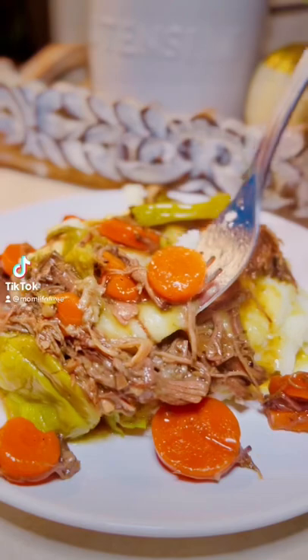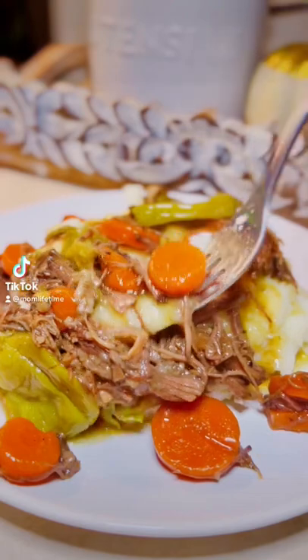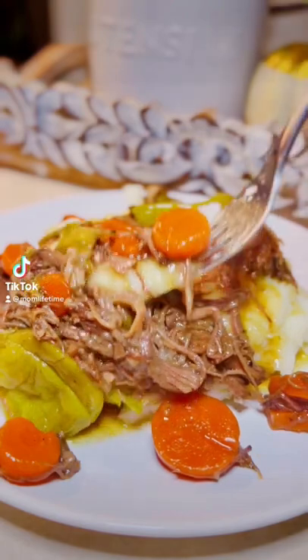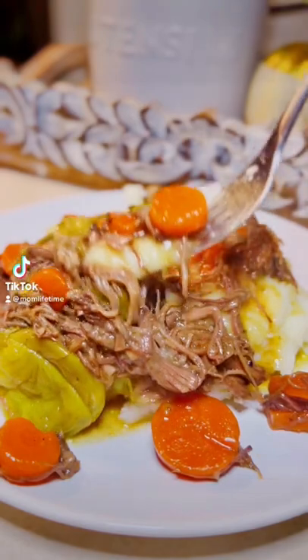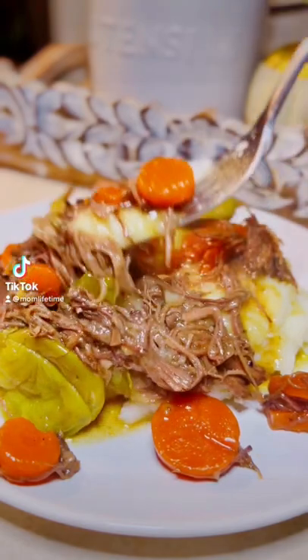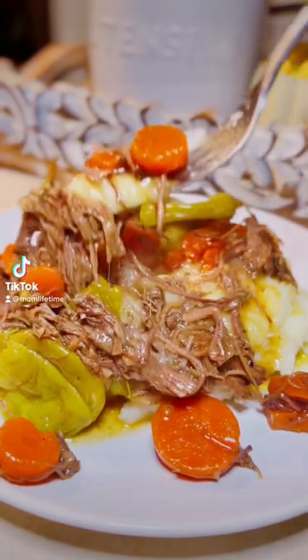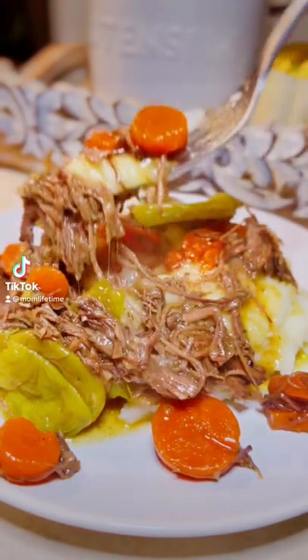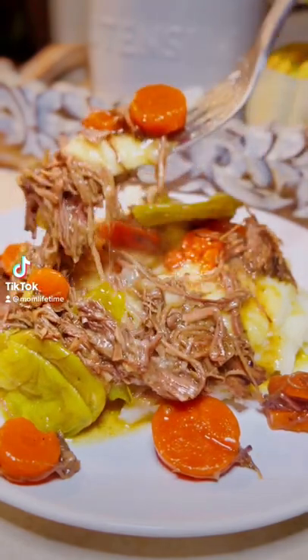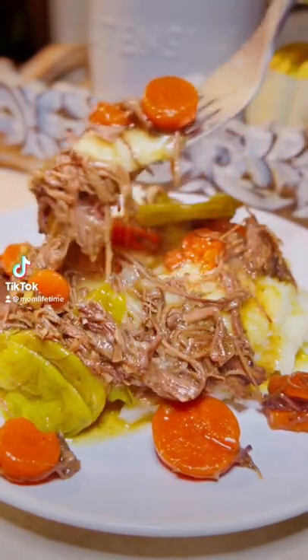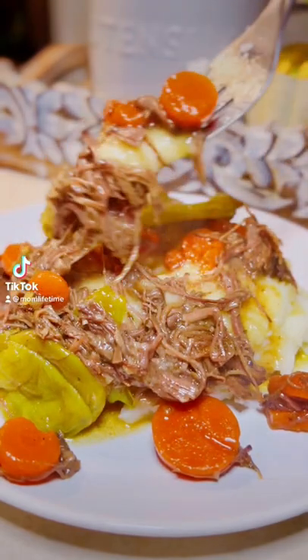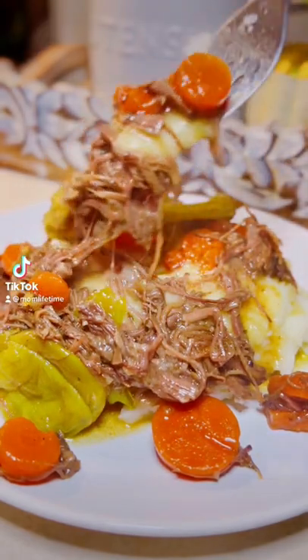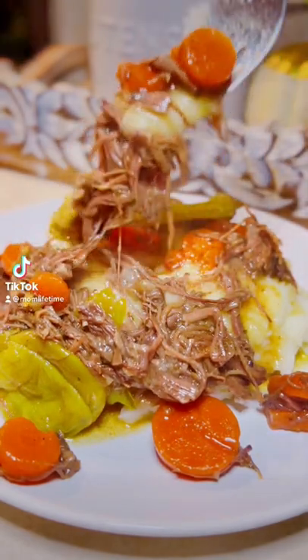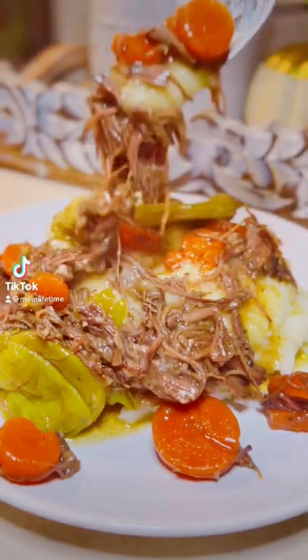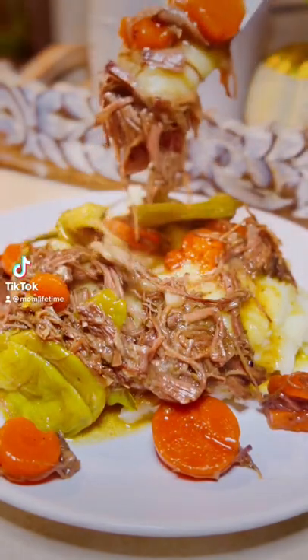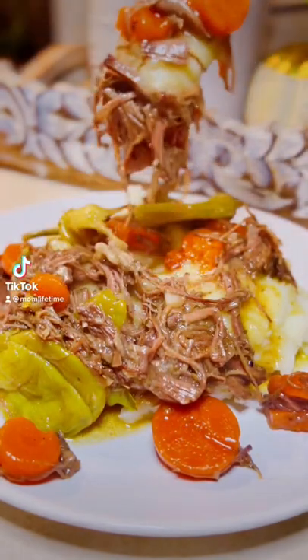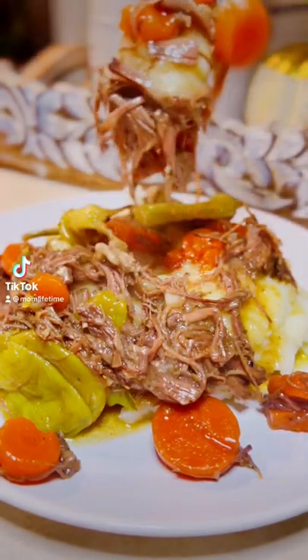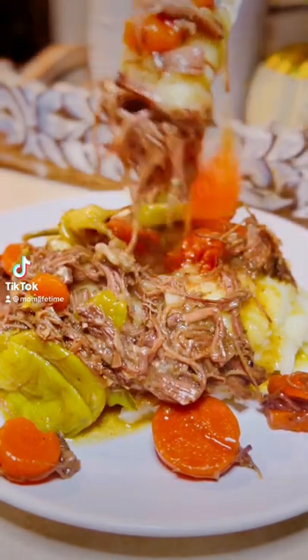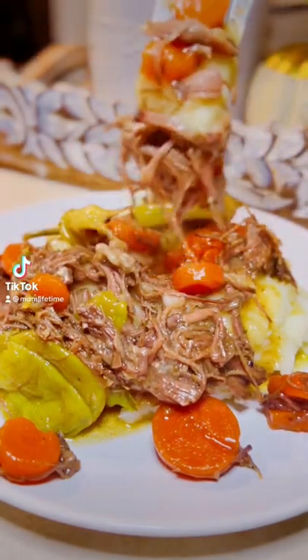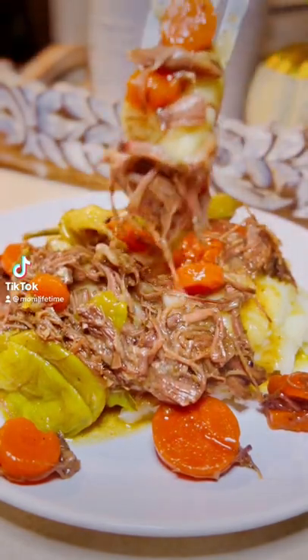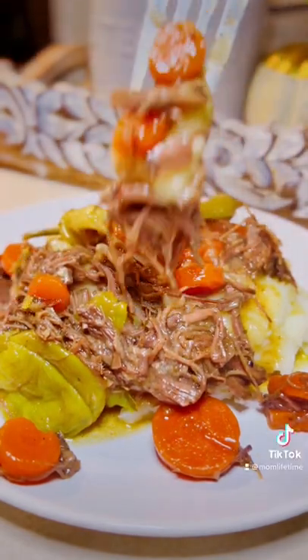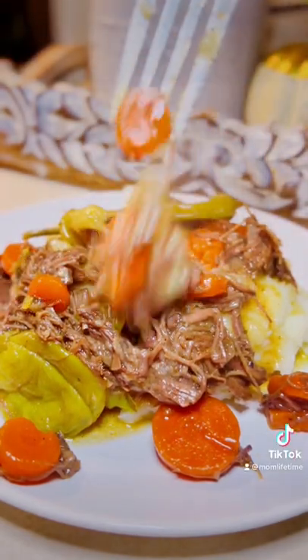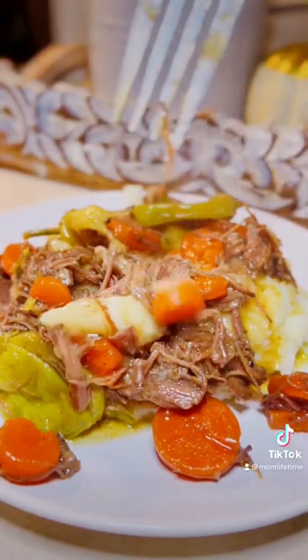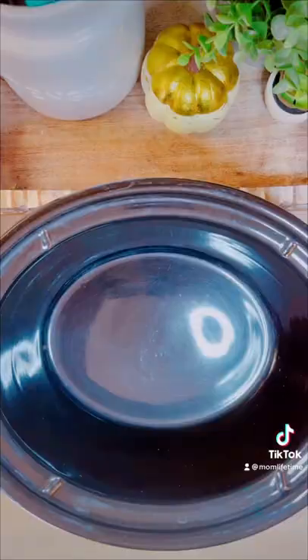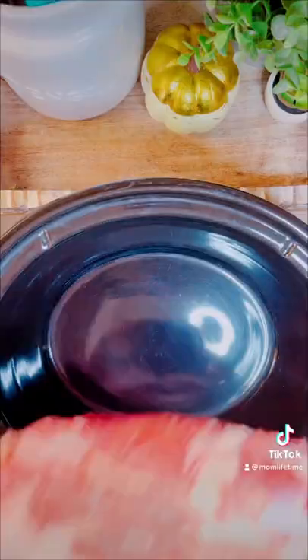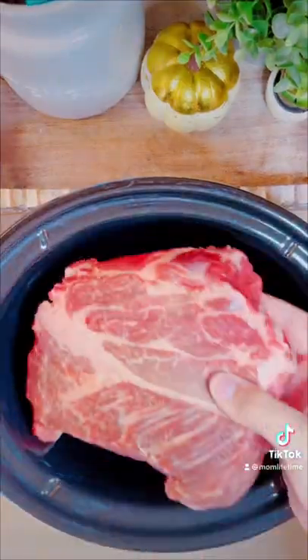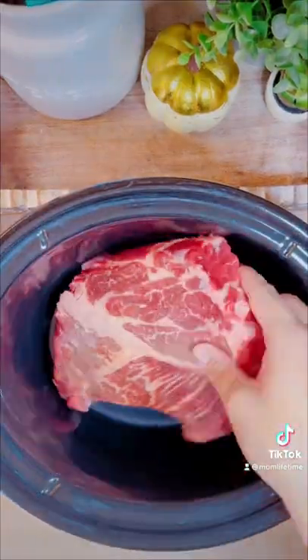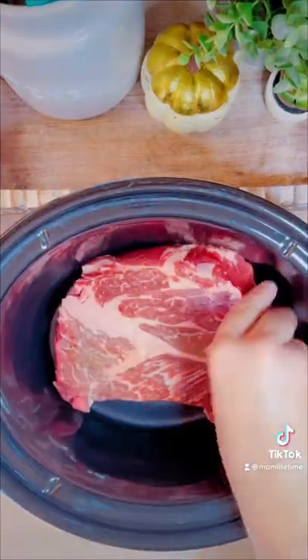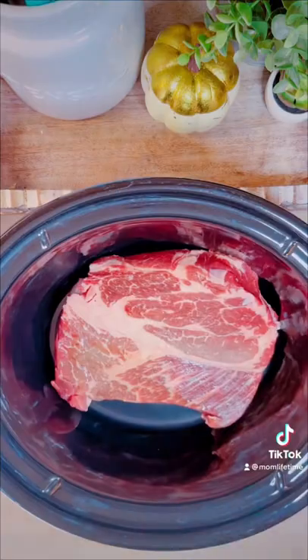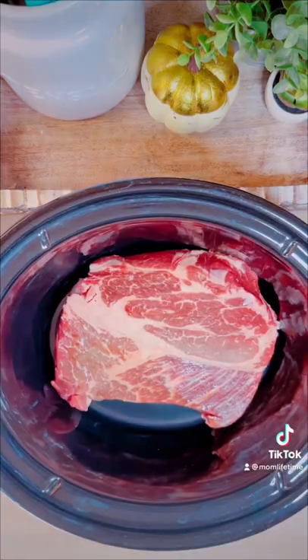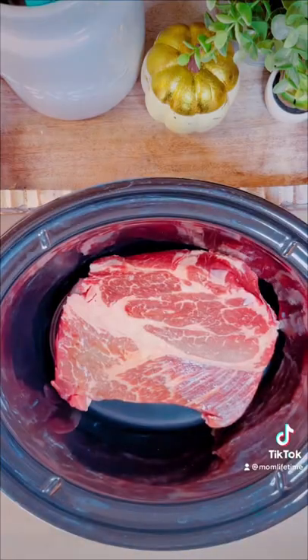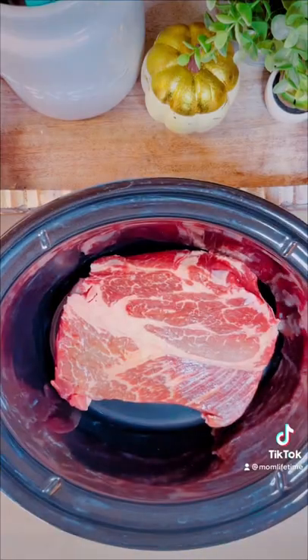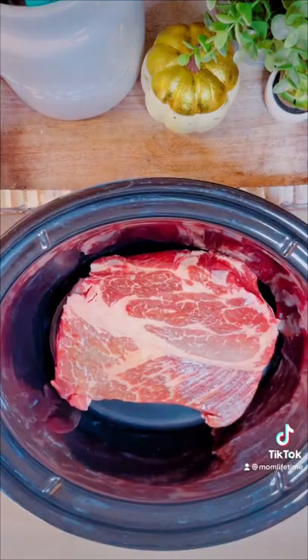It's crock pot season, baby. Let's get to it. I like to call this one Mississippi Slop Roast. I think you can tell why.